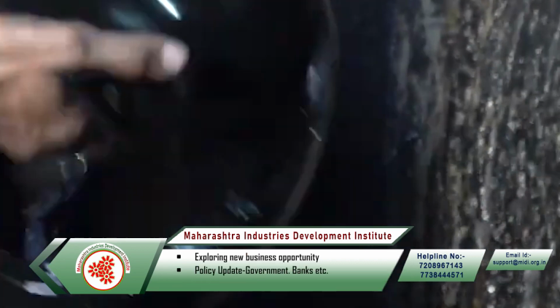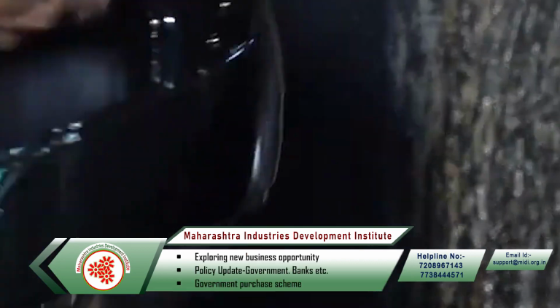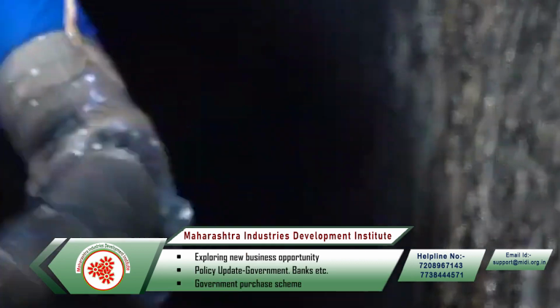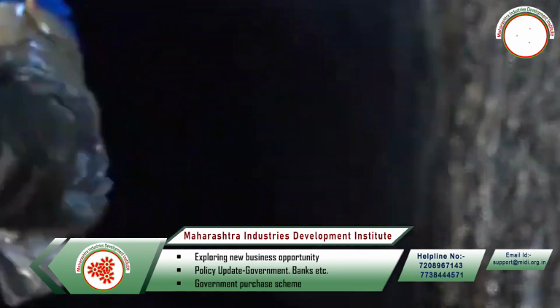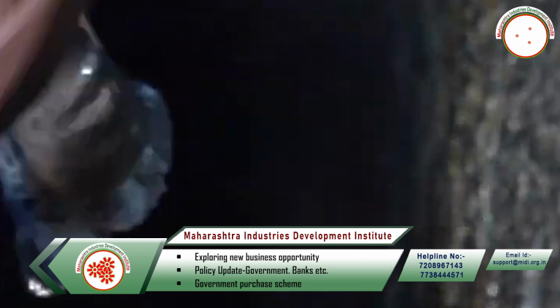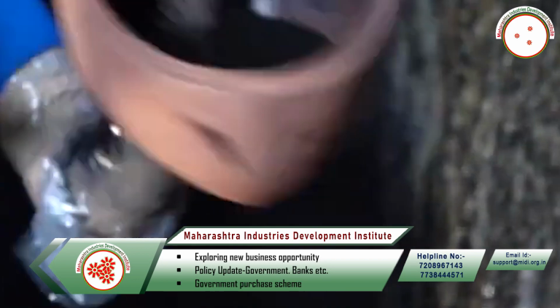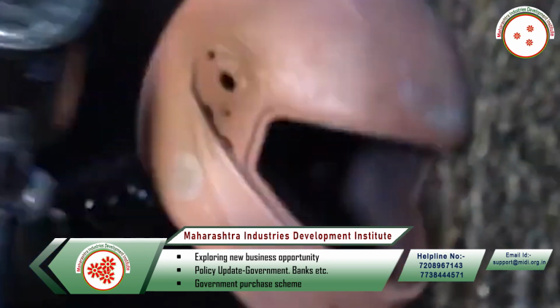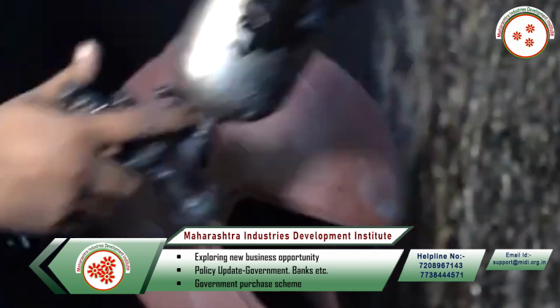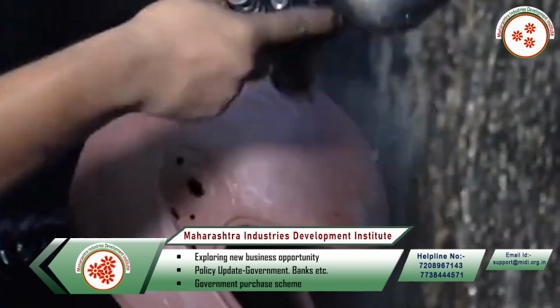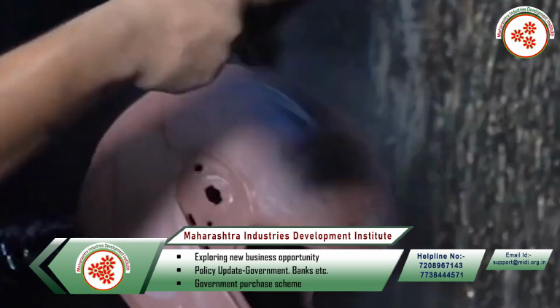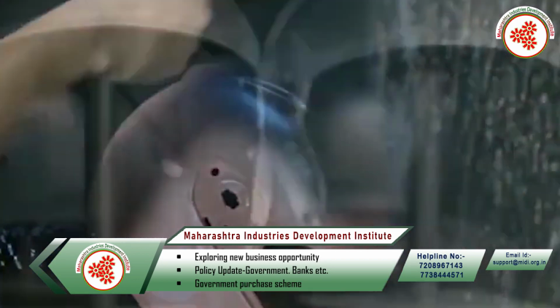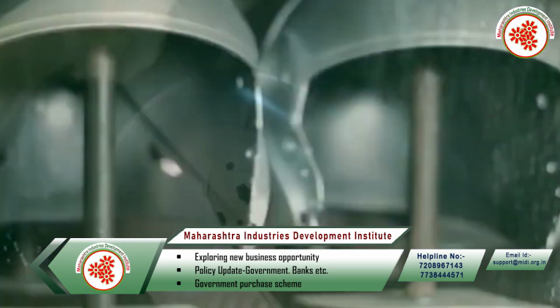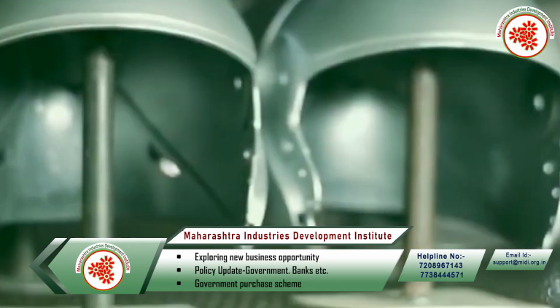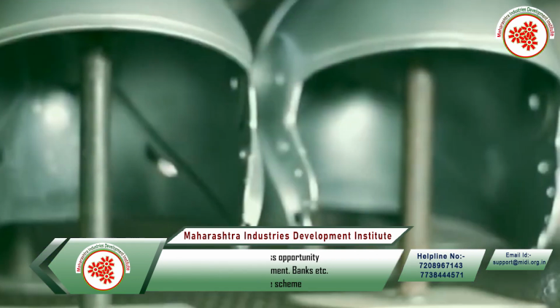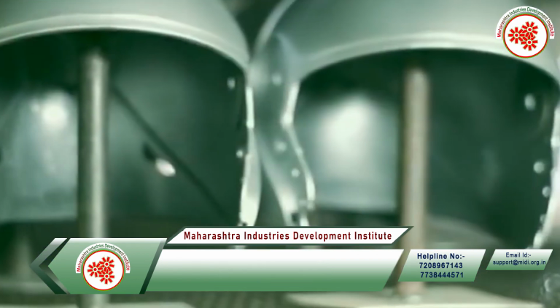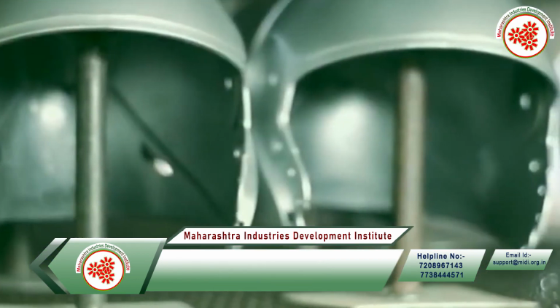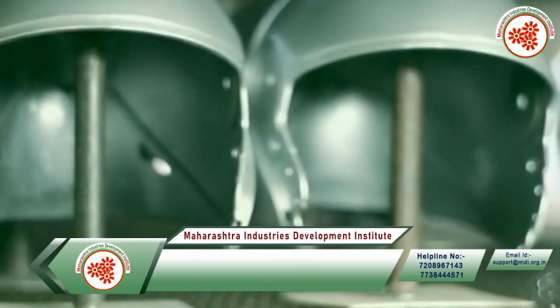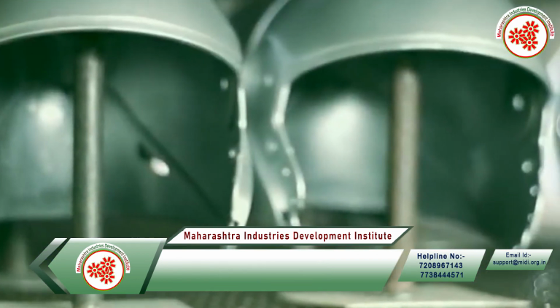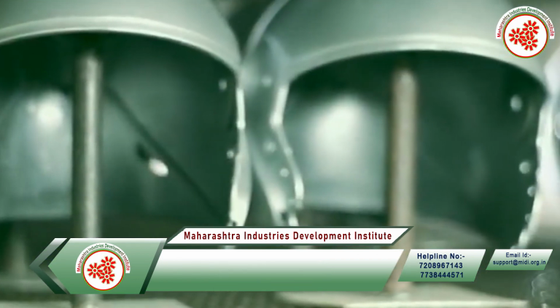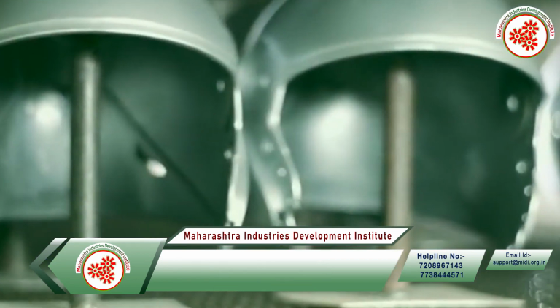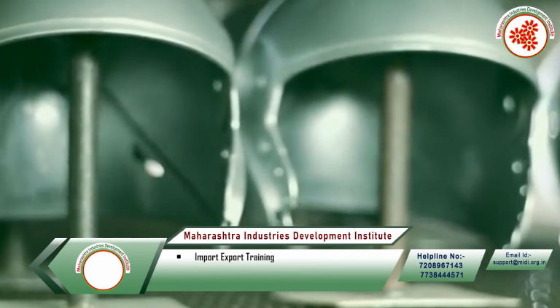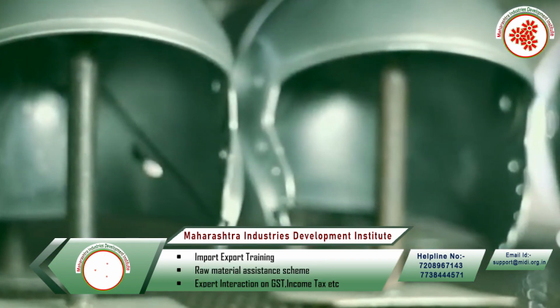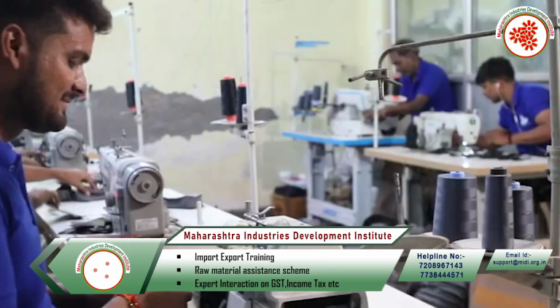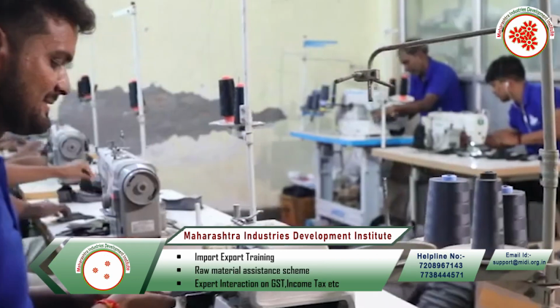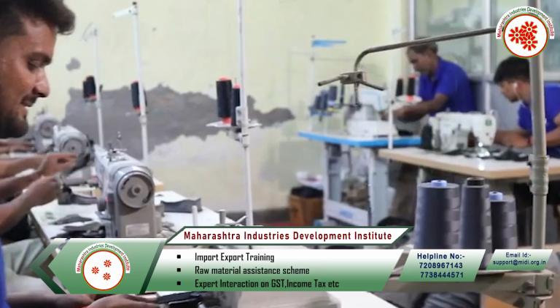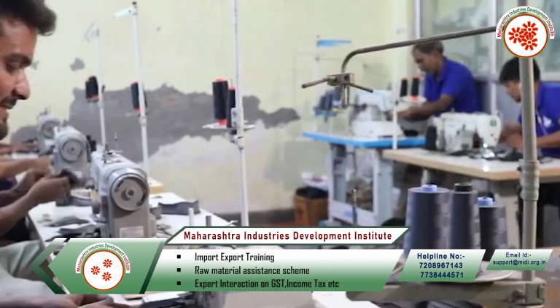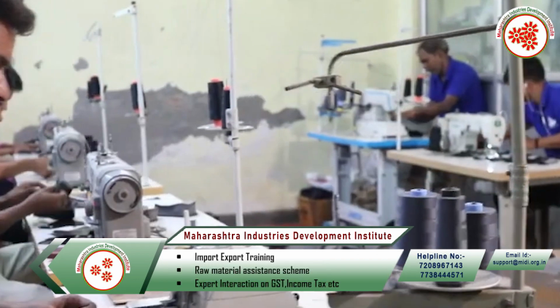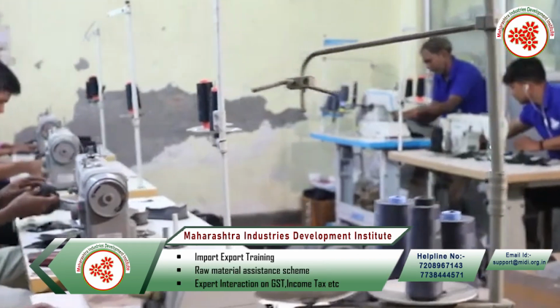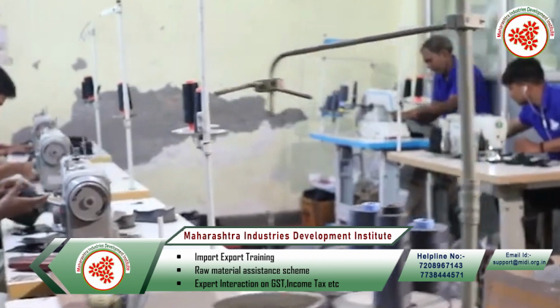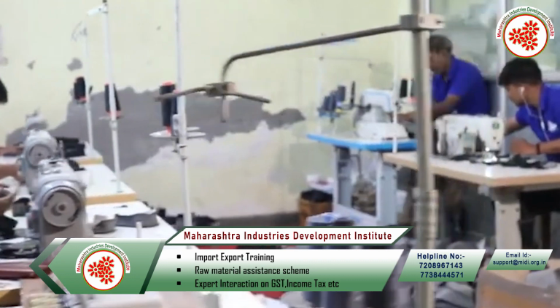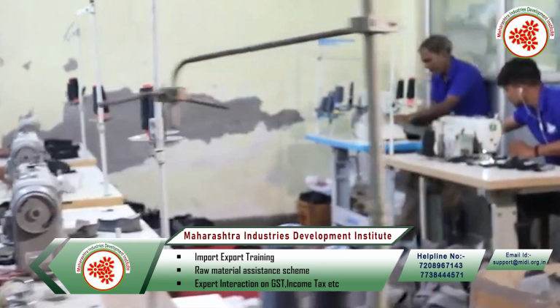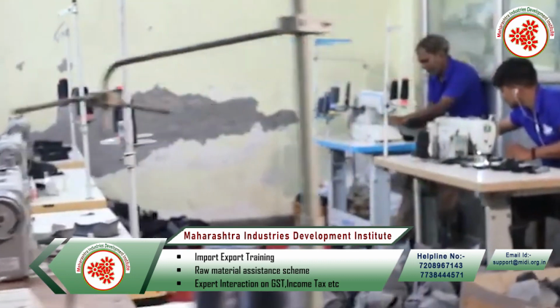After drying, the final testing is done by assembling all components. The finished helmet is then packed and sent to sell in the market.